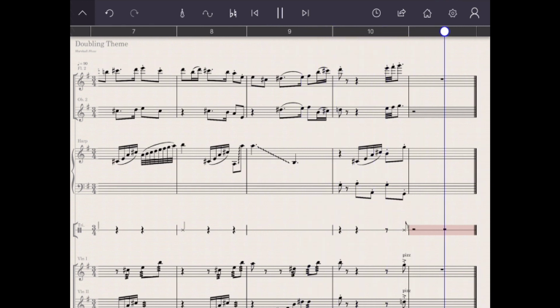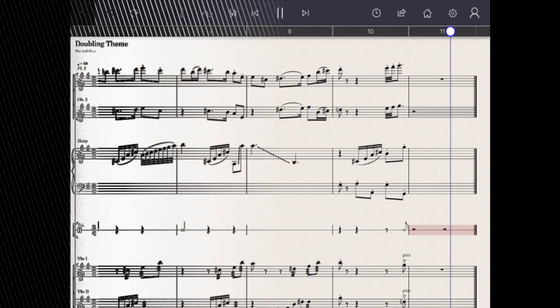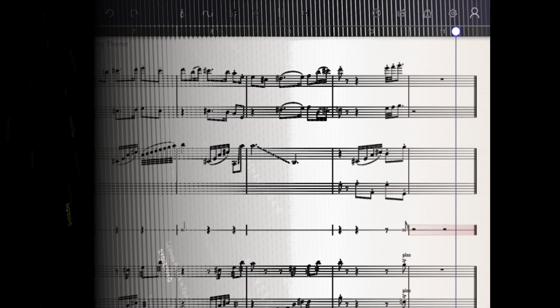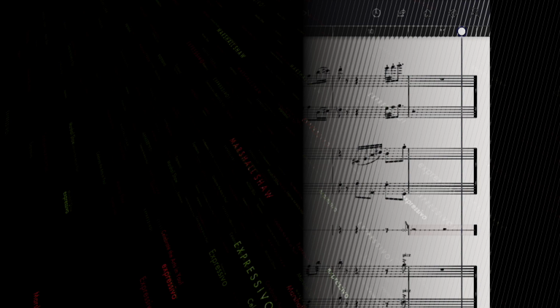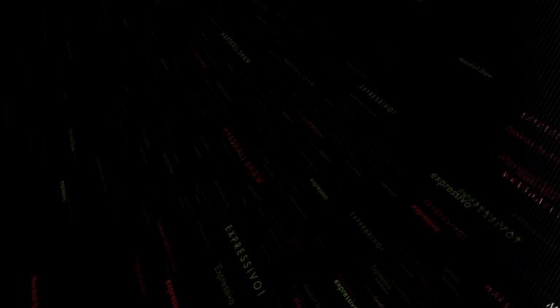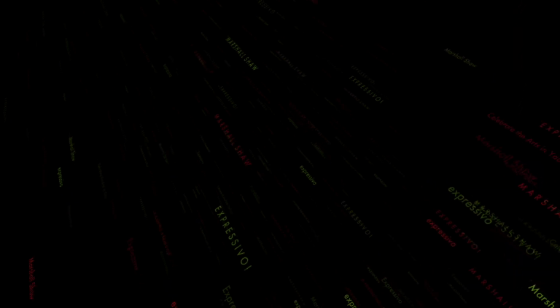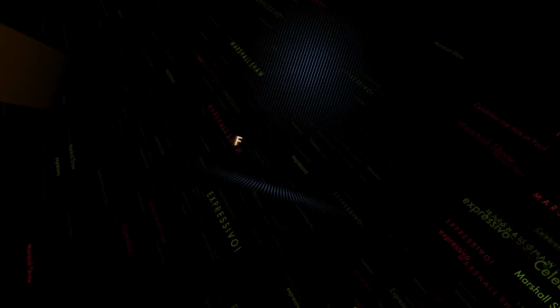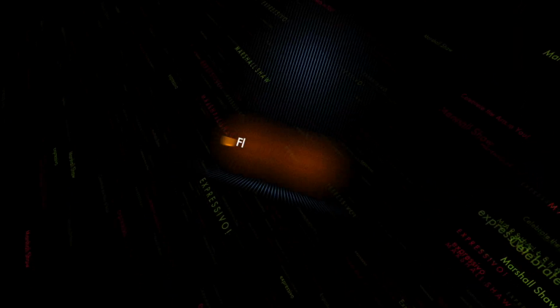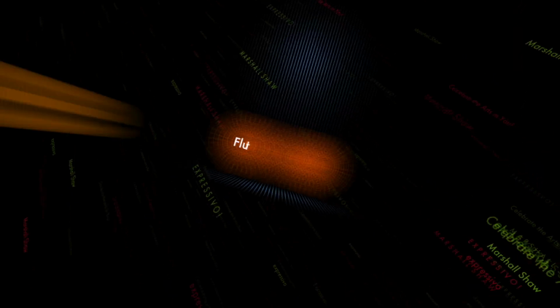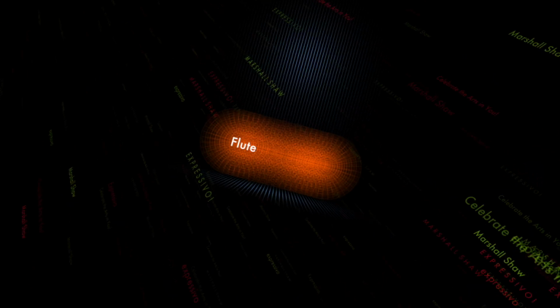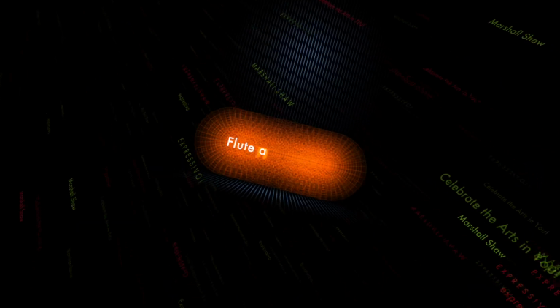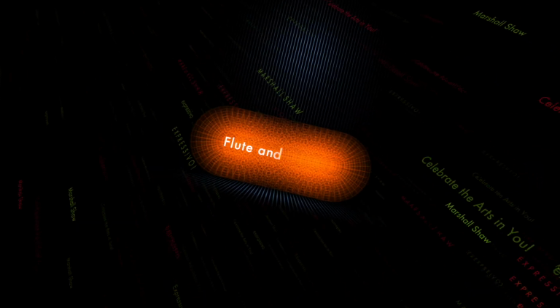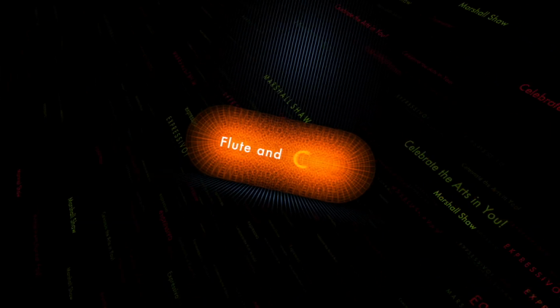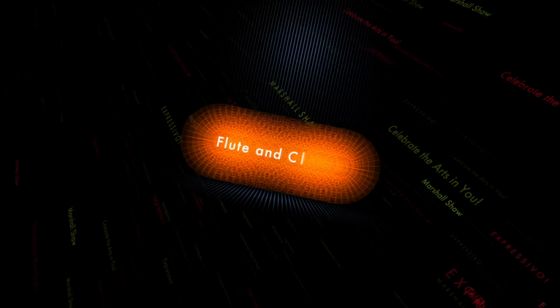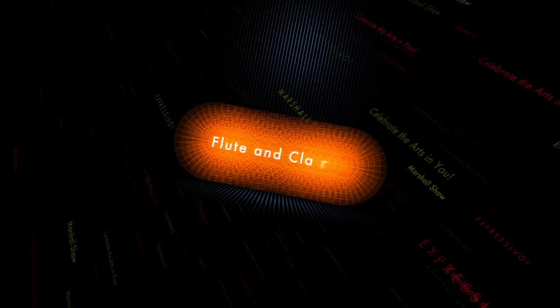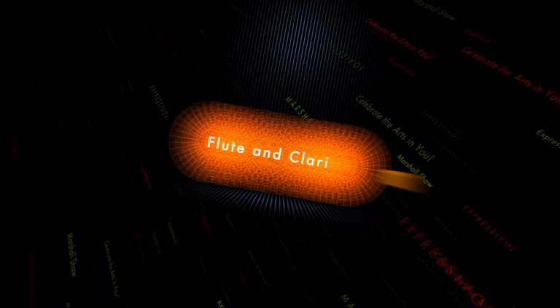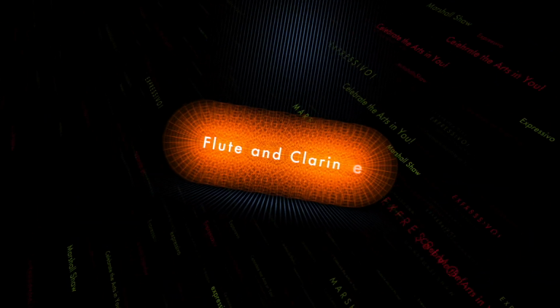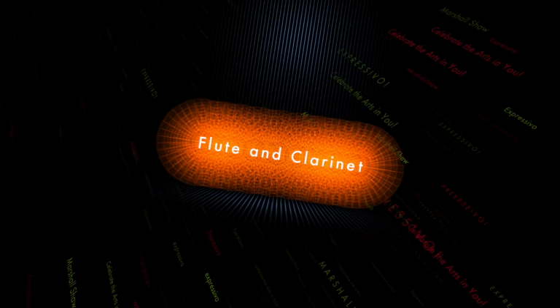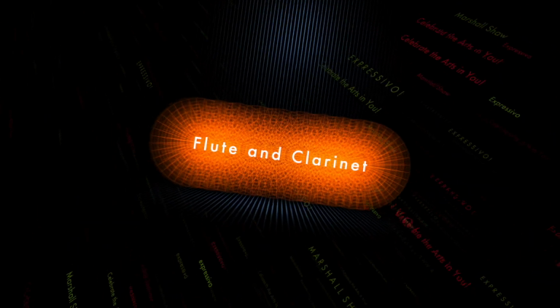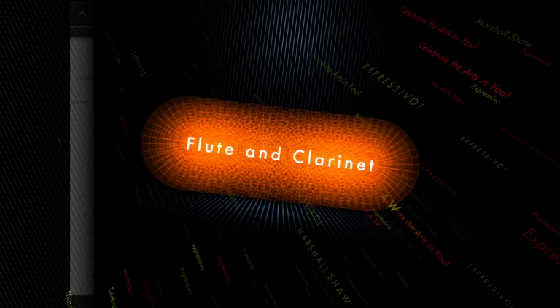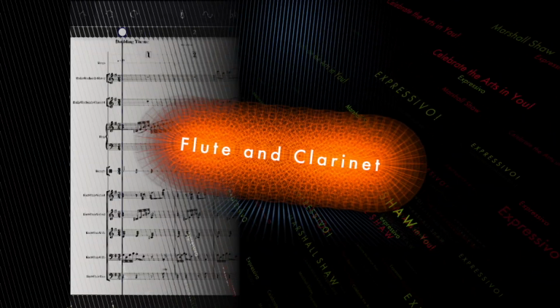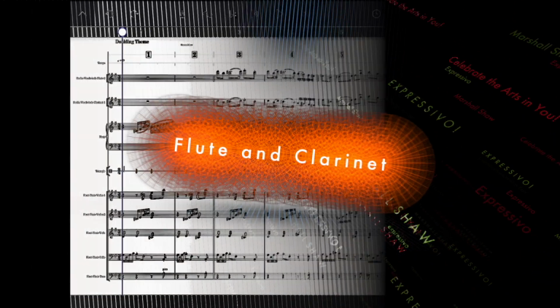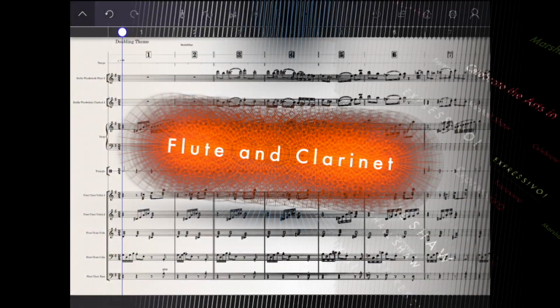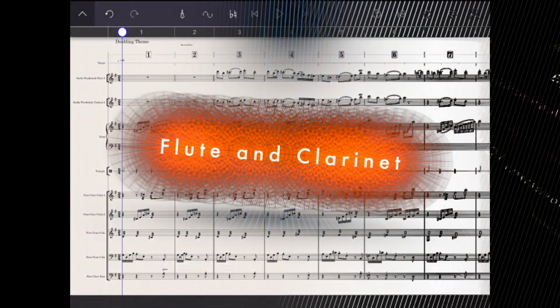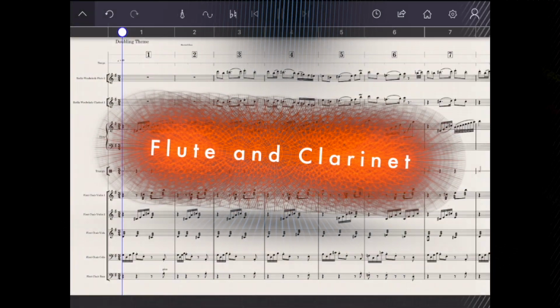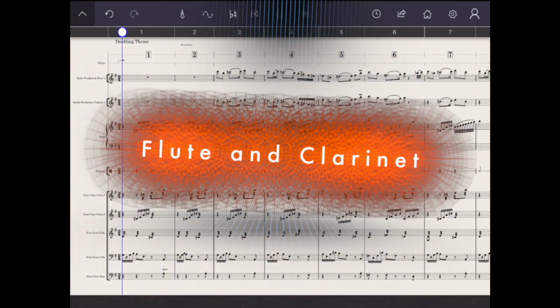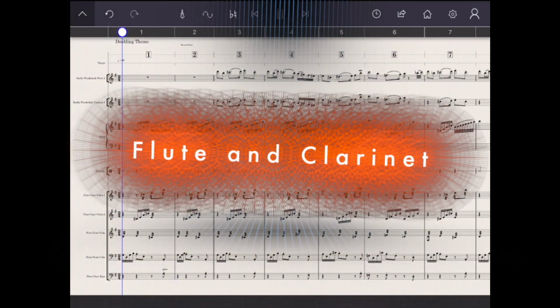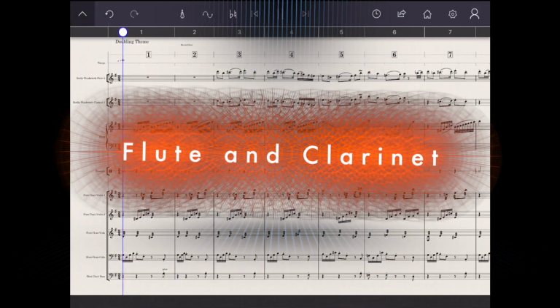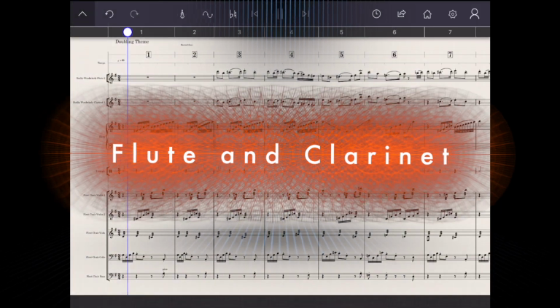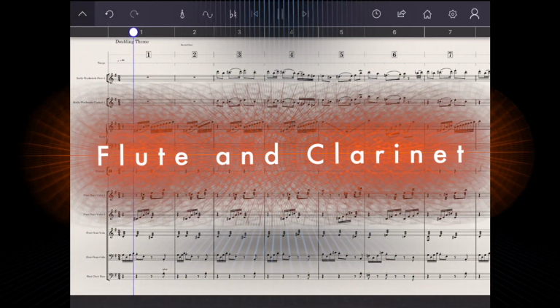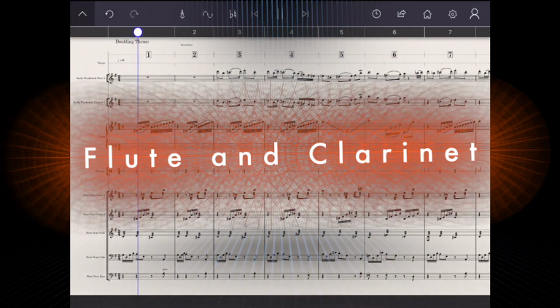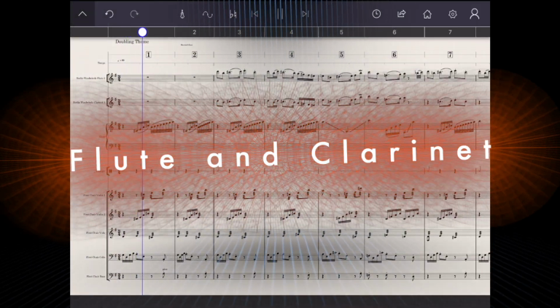Let's try a flute and clarinet an octave below, but sometimes unison.